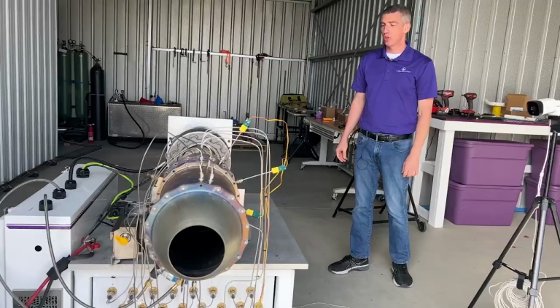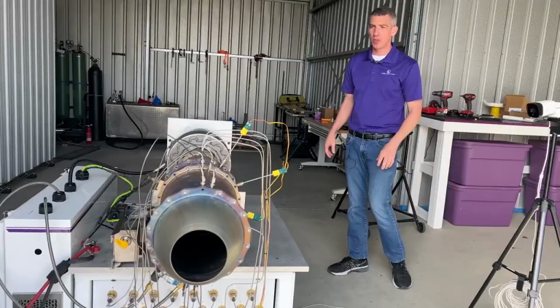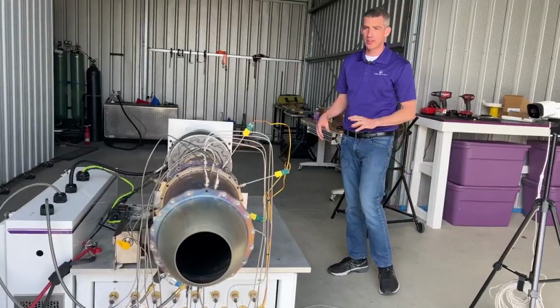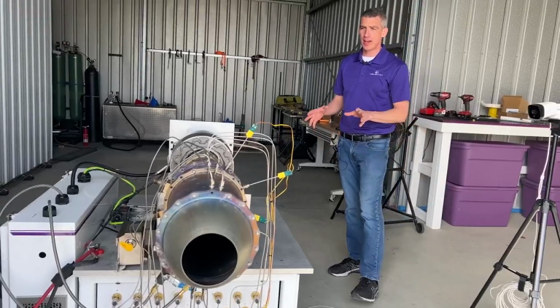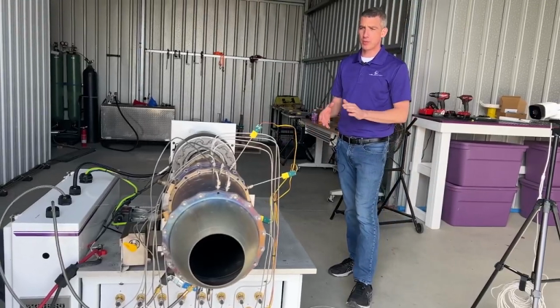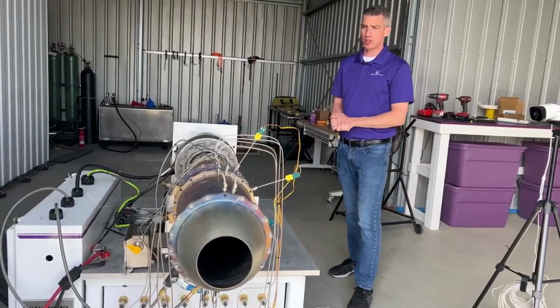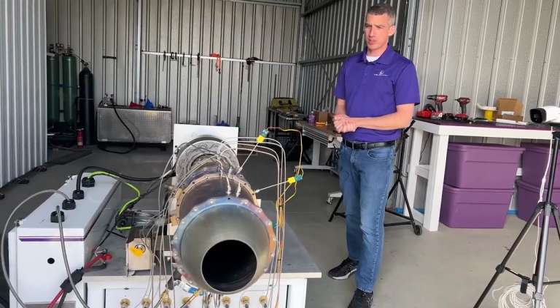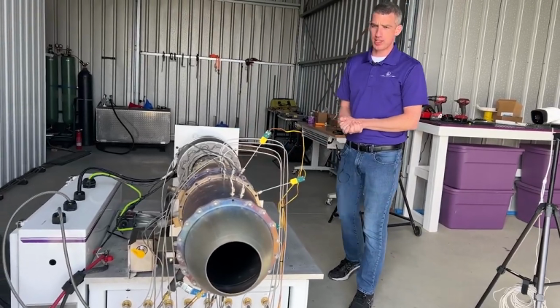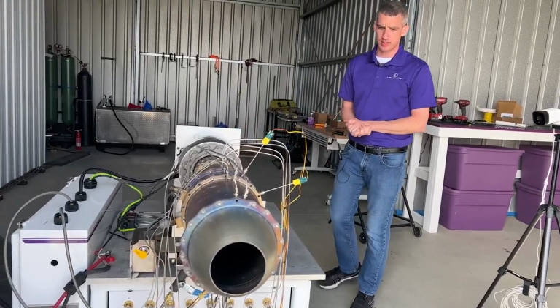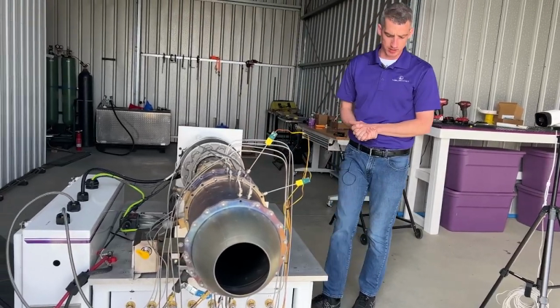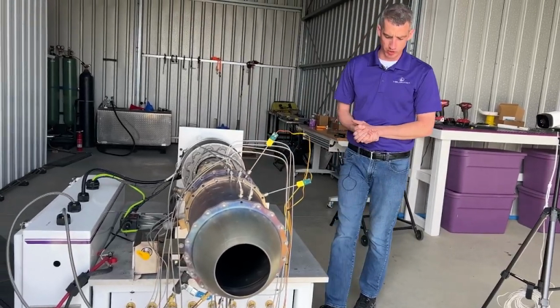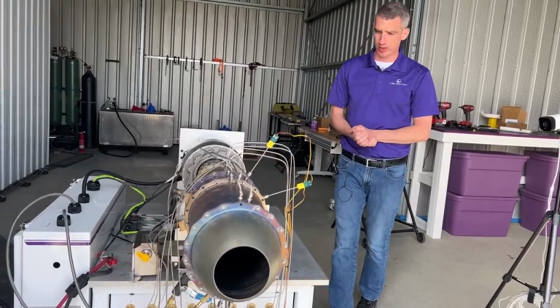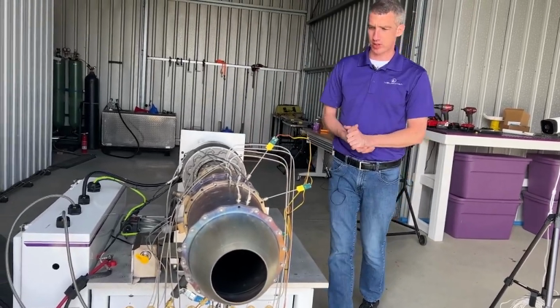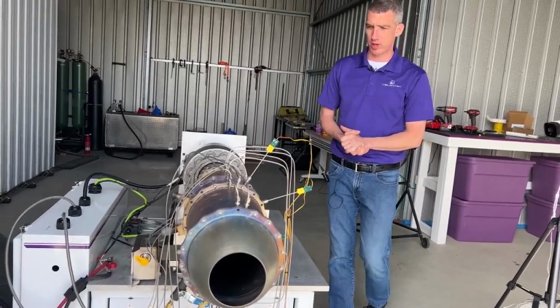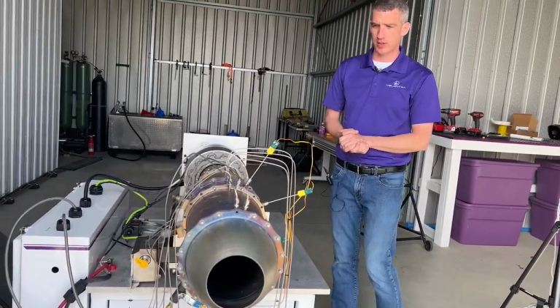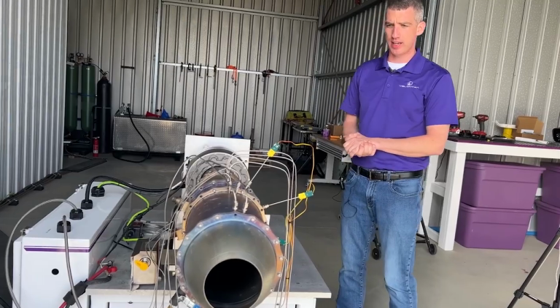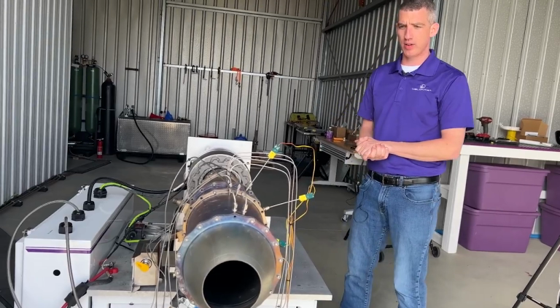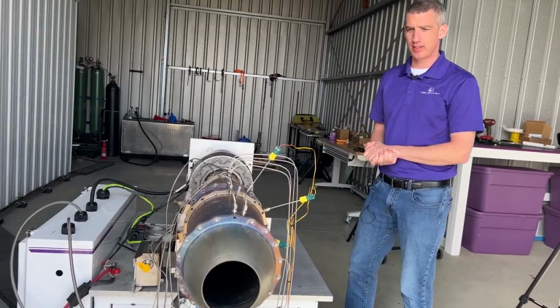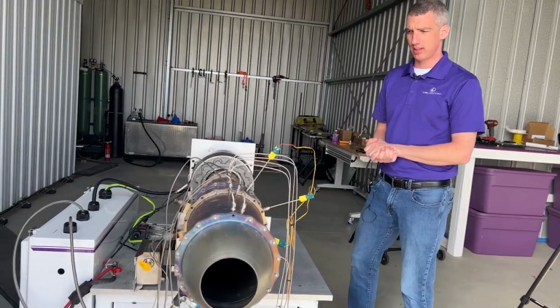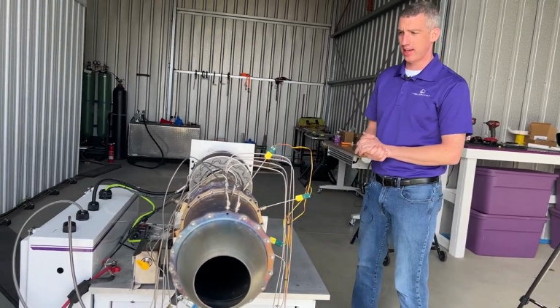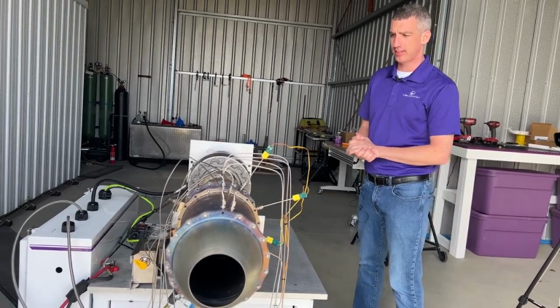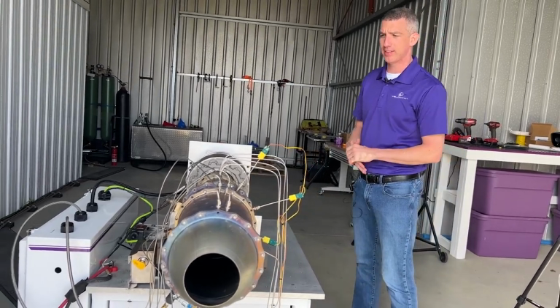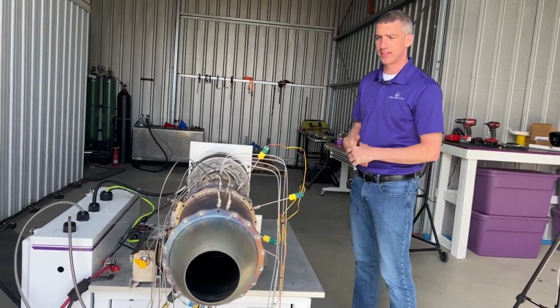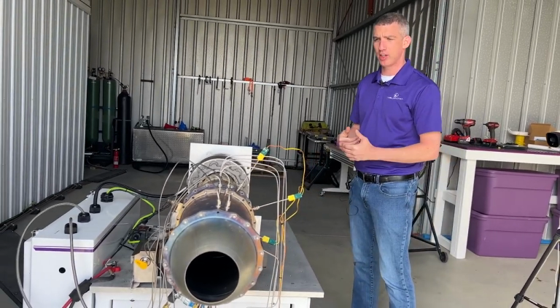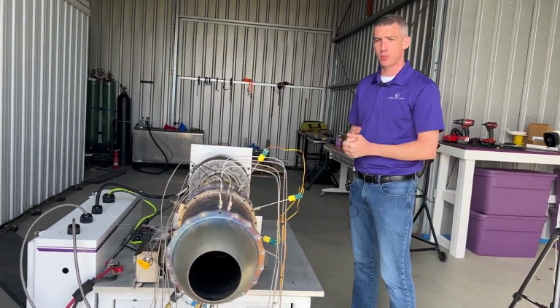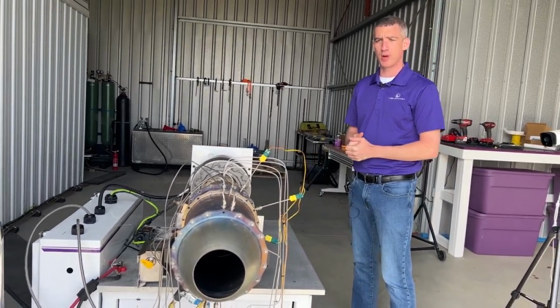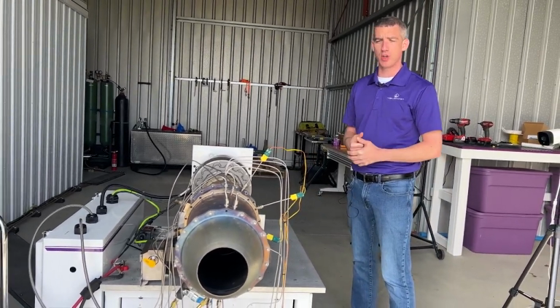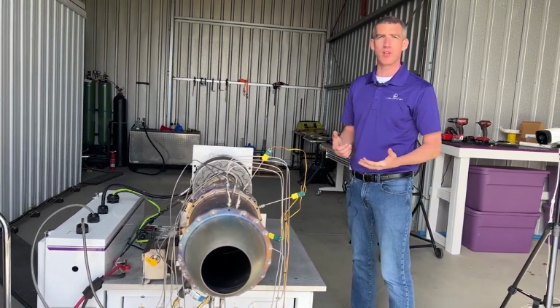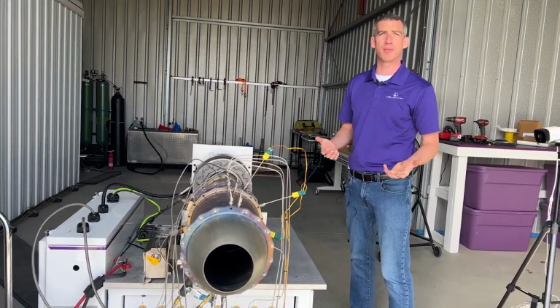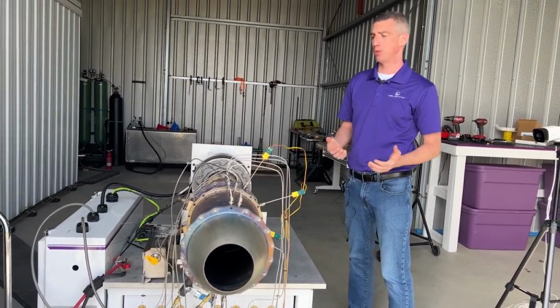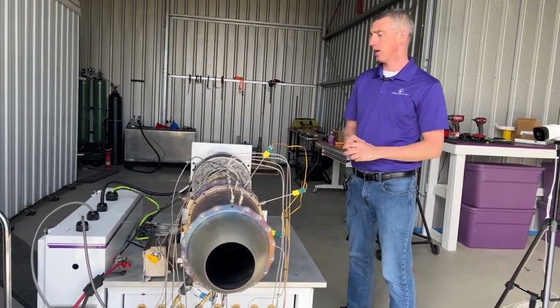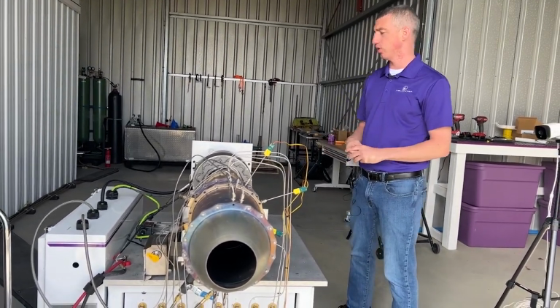So this is an after-burning turbojet. It's the most advanced one on the market right now and it's at a size and scale to power a UAV up to Mach 2.